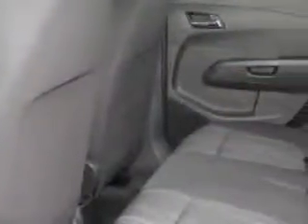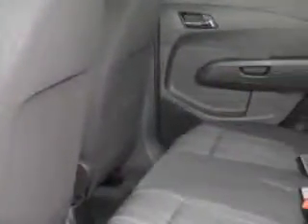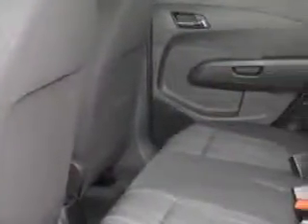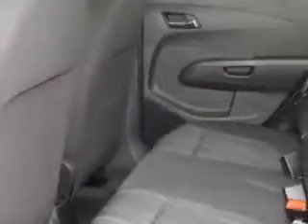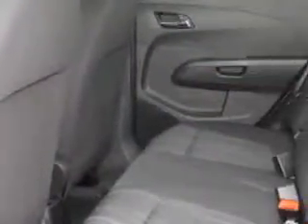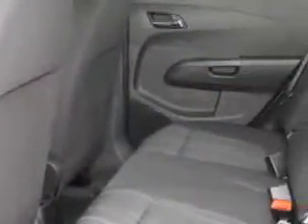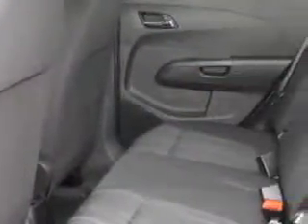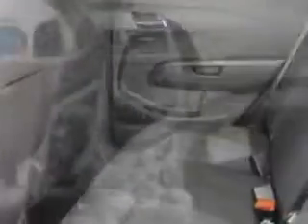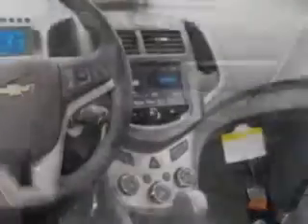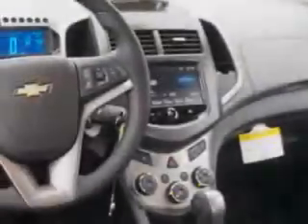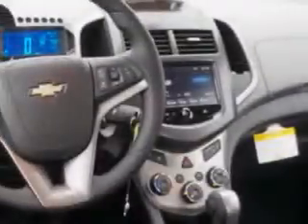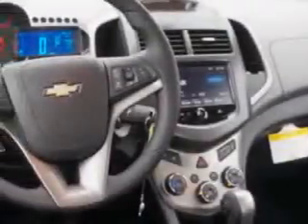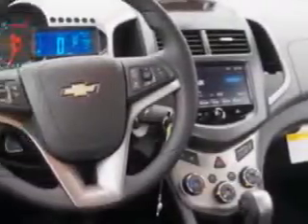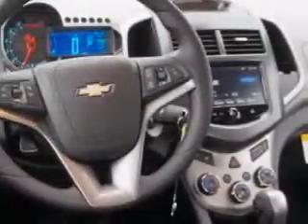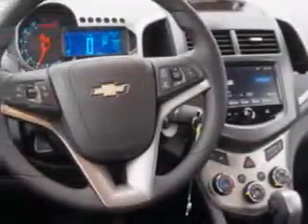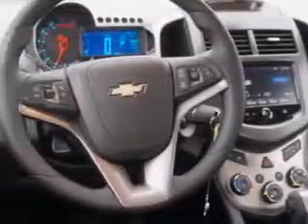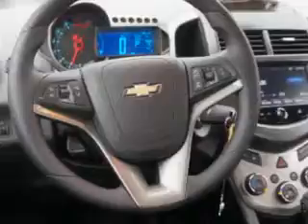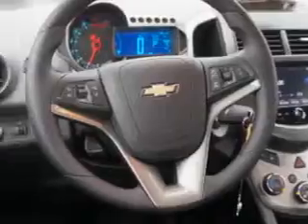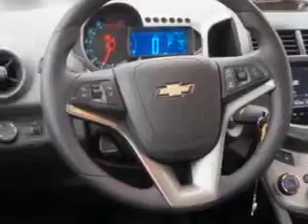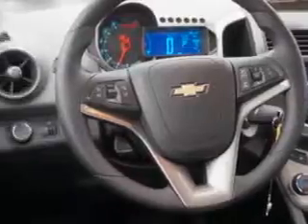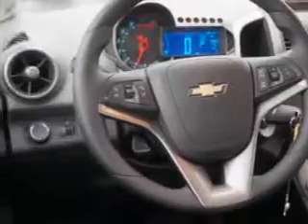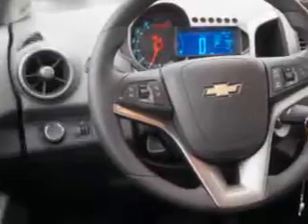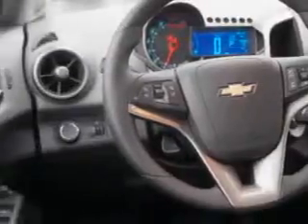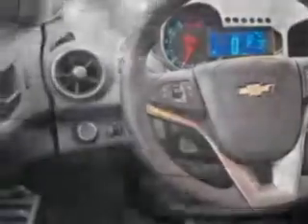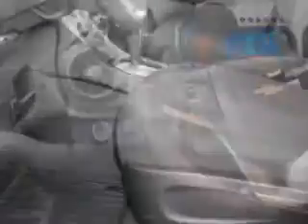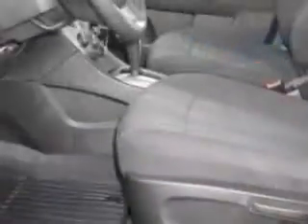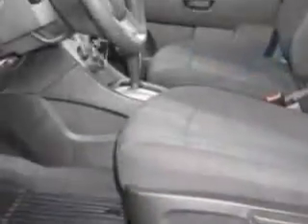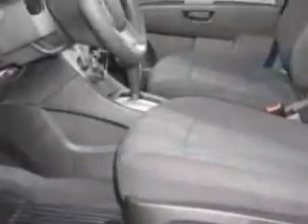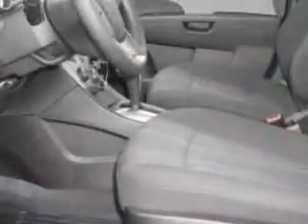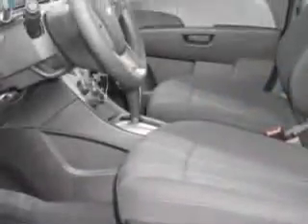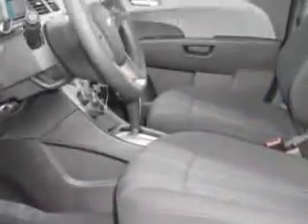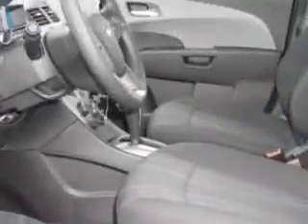Enjoy the drive and have peace of mind in this 2014 Chevrolet Sonic. See us at Larry H. Miller Chevrolet of Murray today.